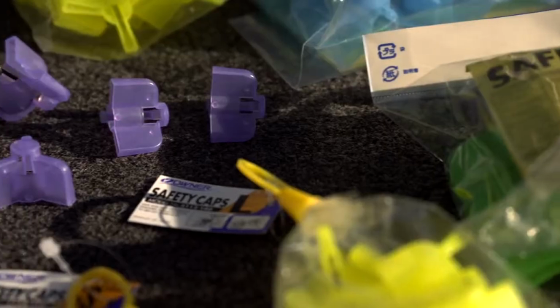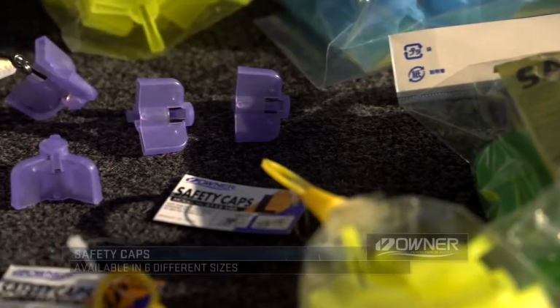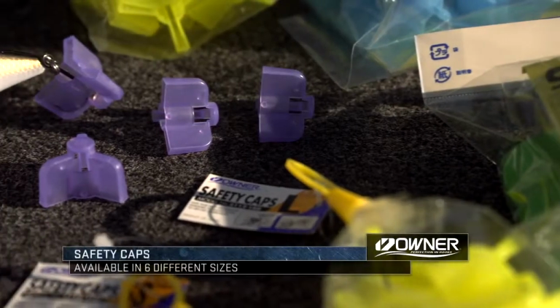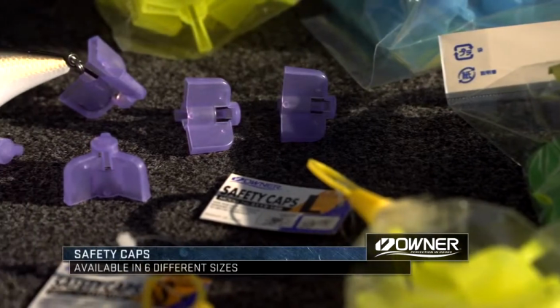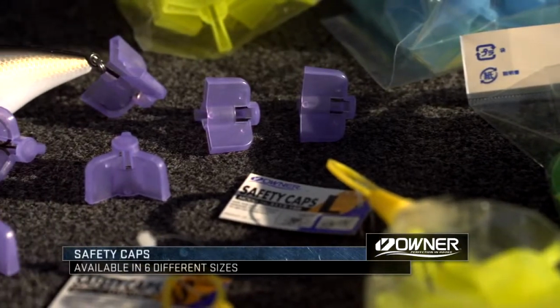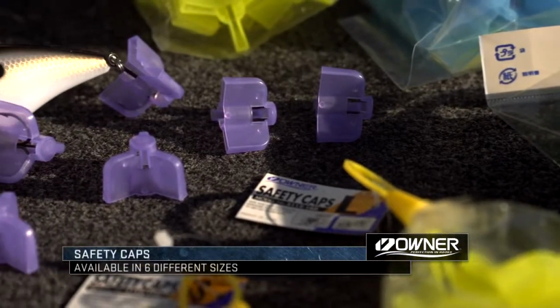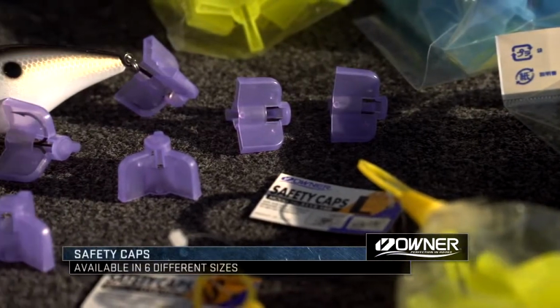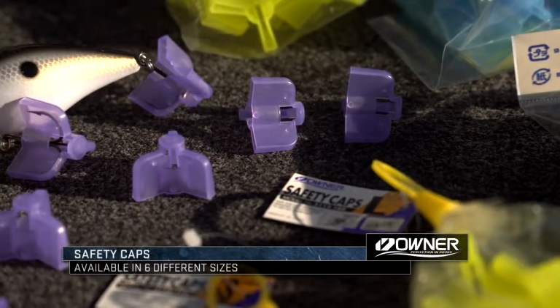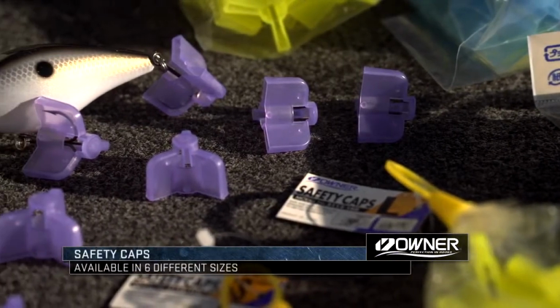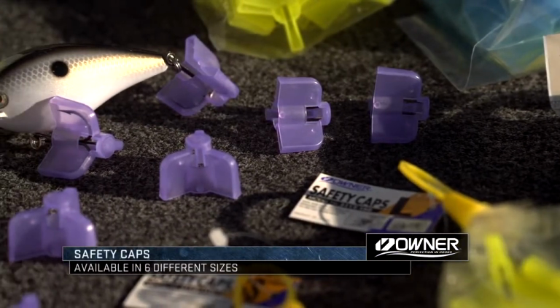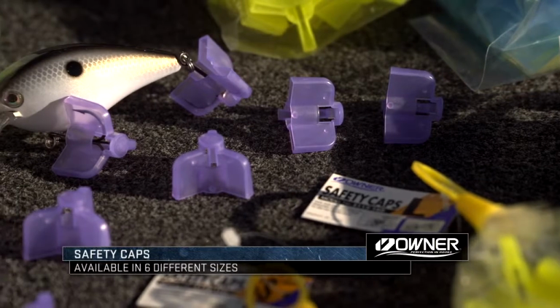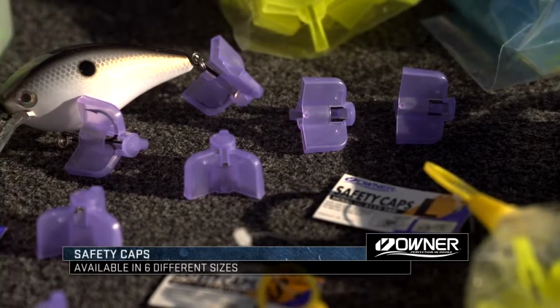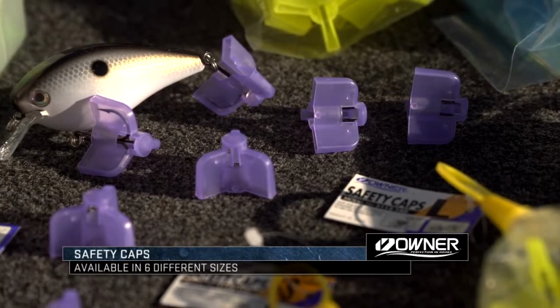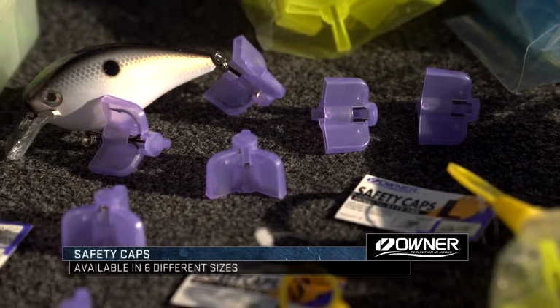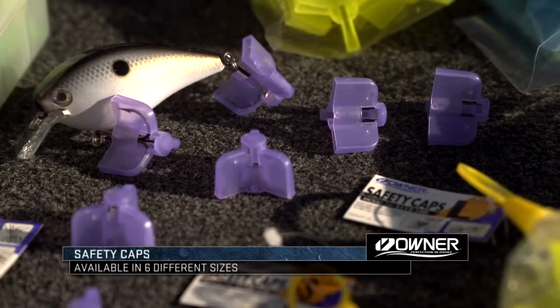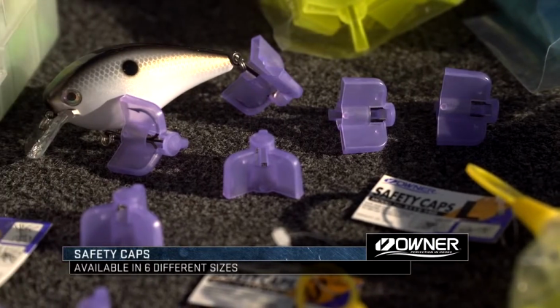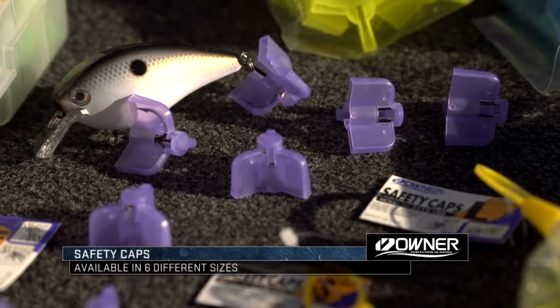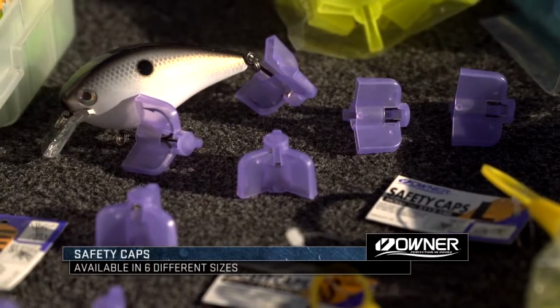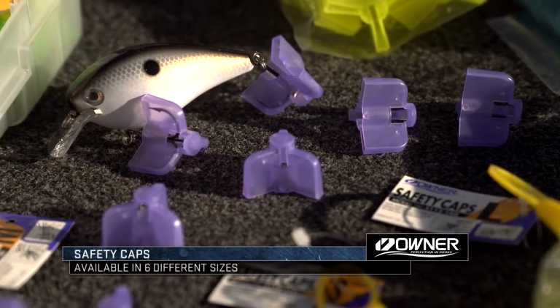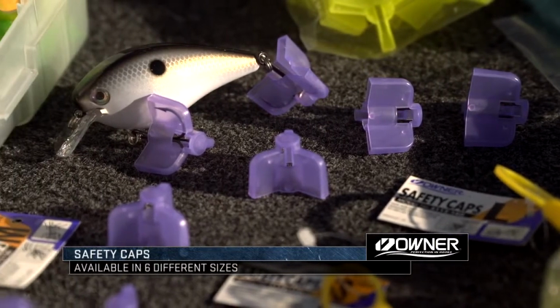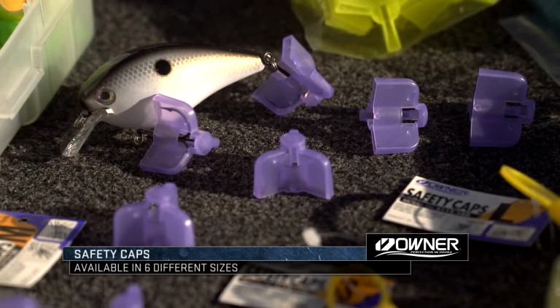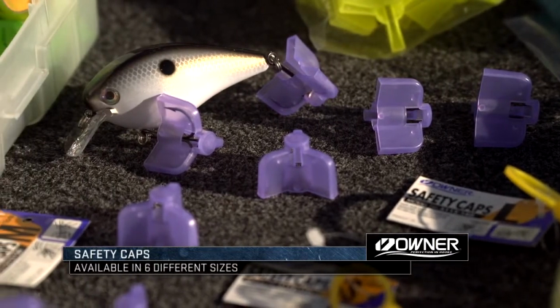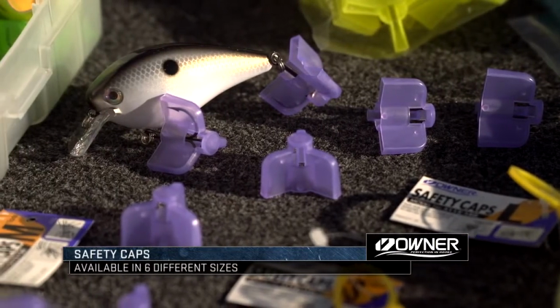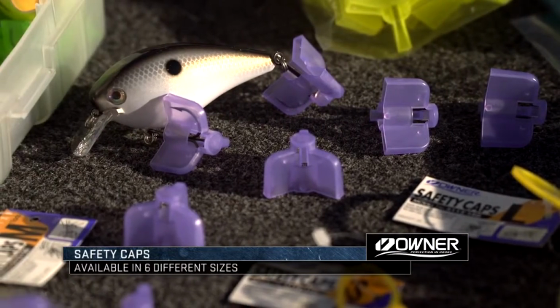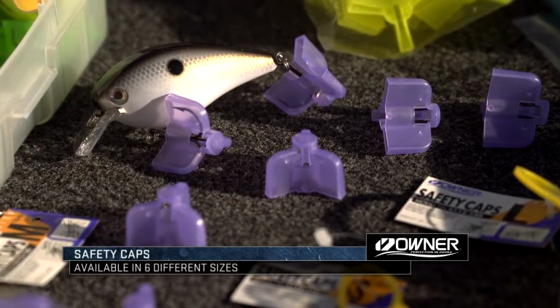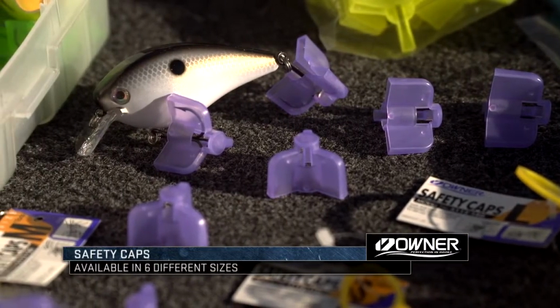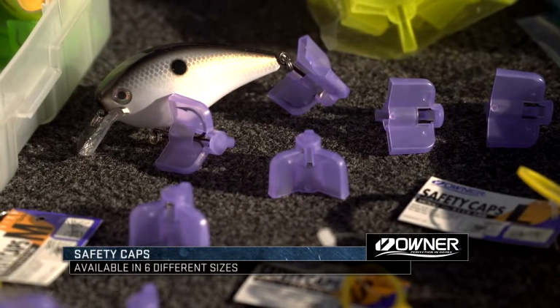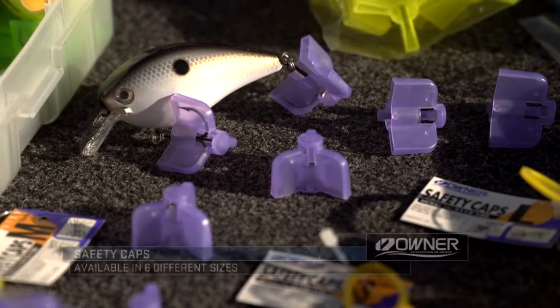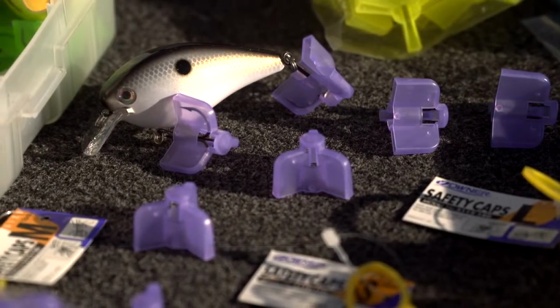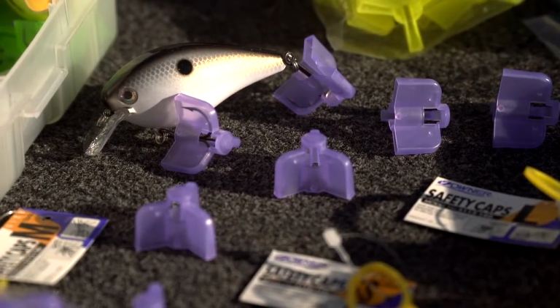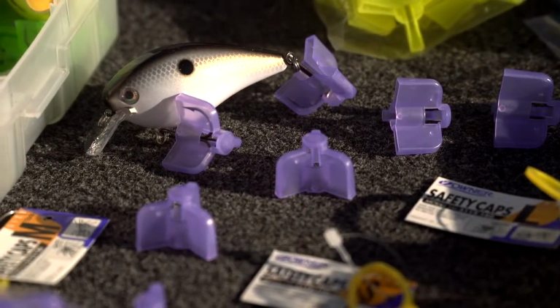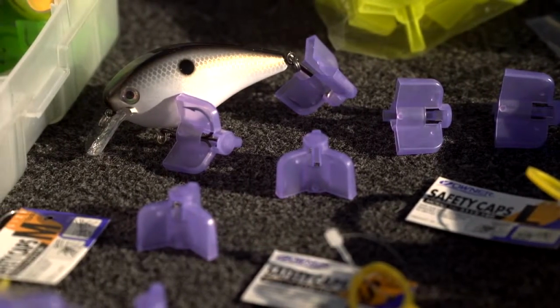They can breathe just a little bit. There's a hole in the top and a hole in the bottom so the water won't sit in there, so they're not going to corrode.